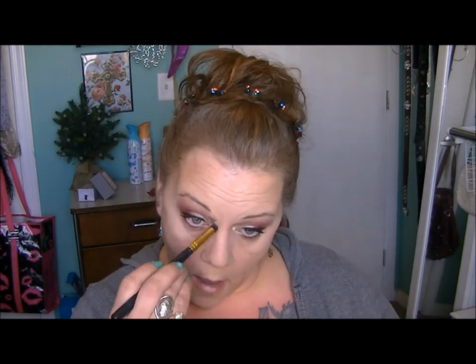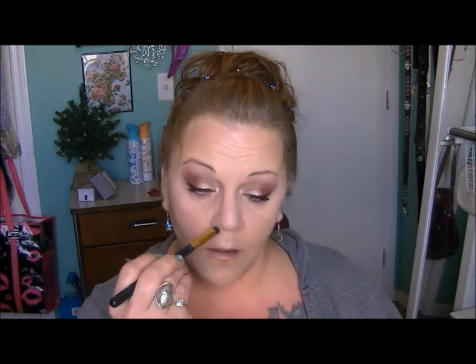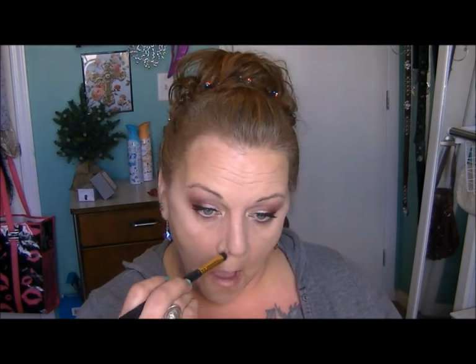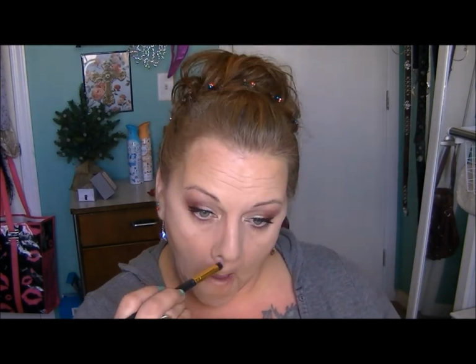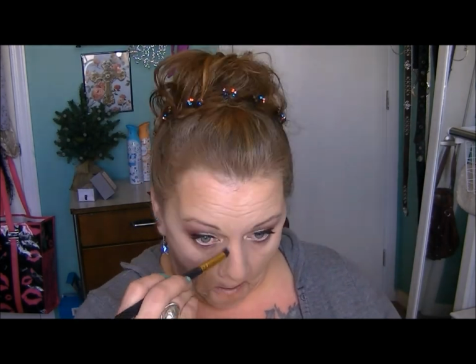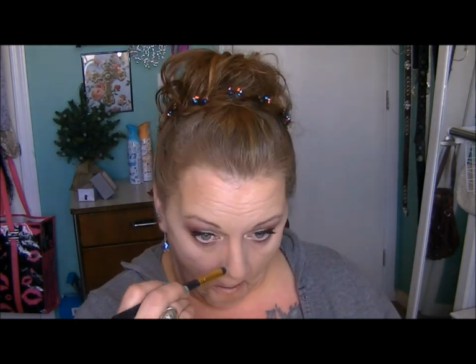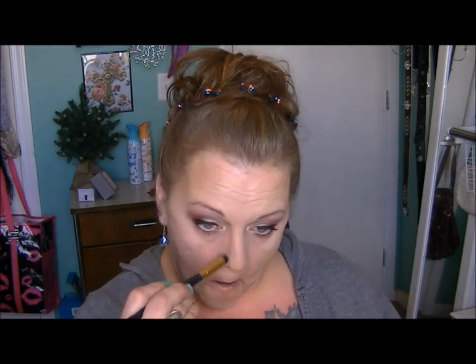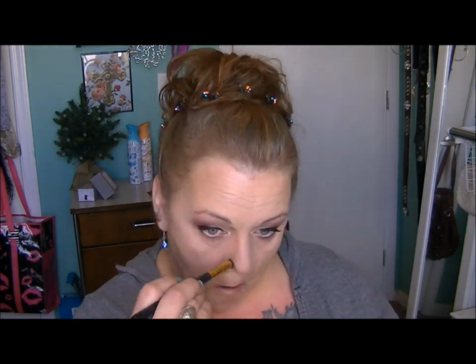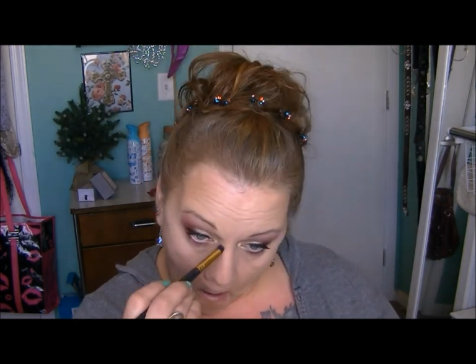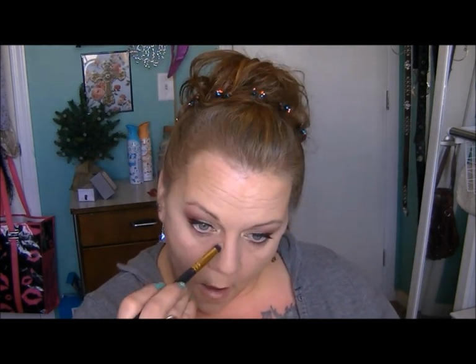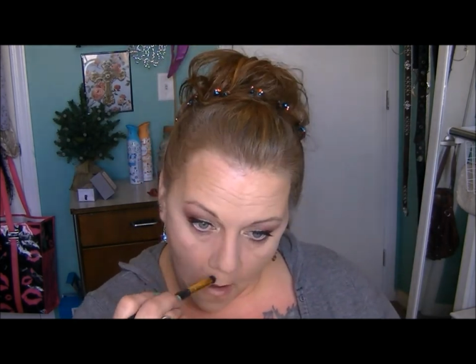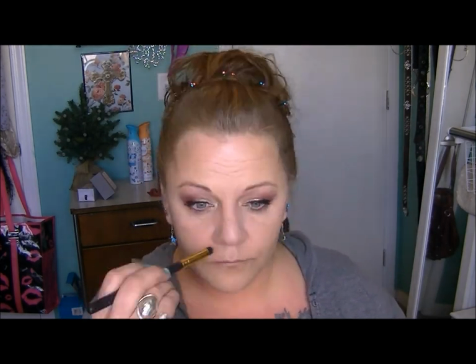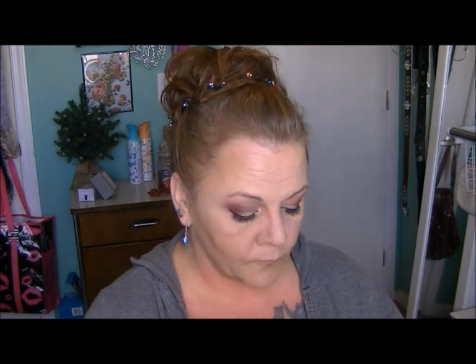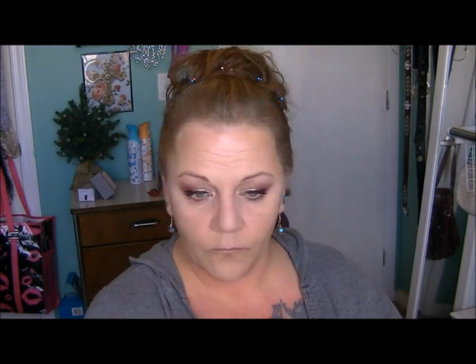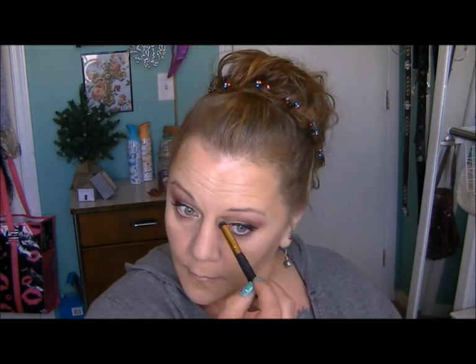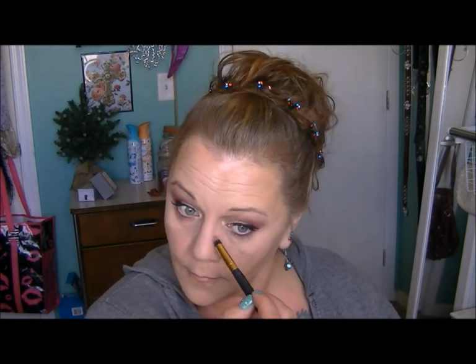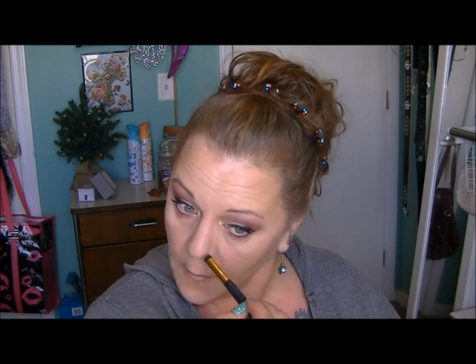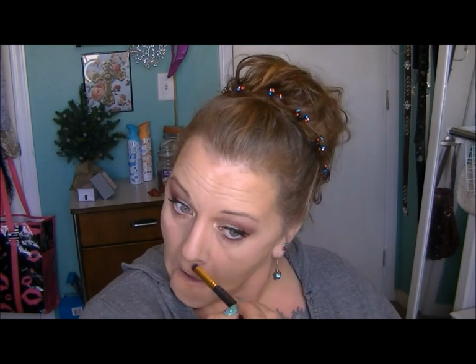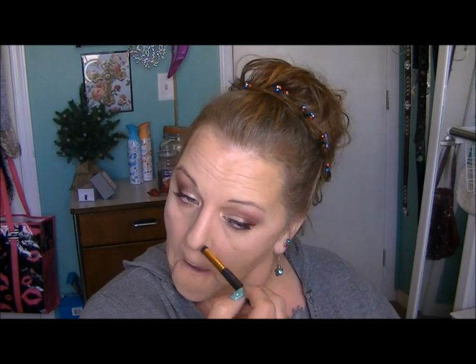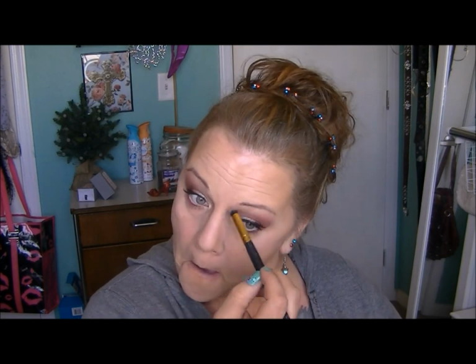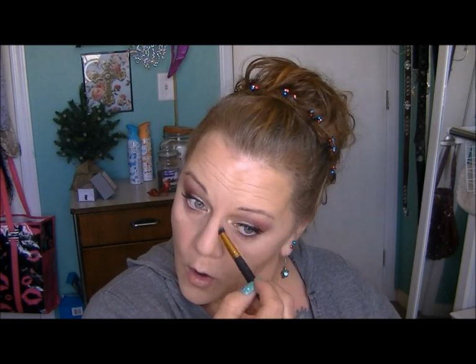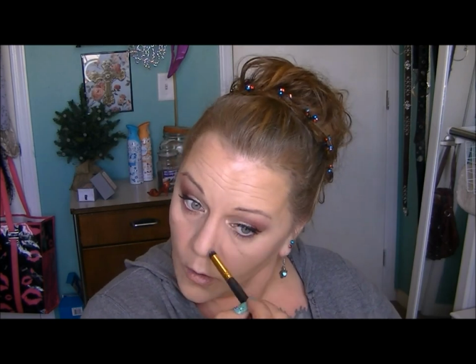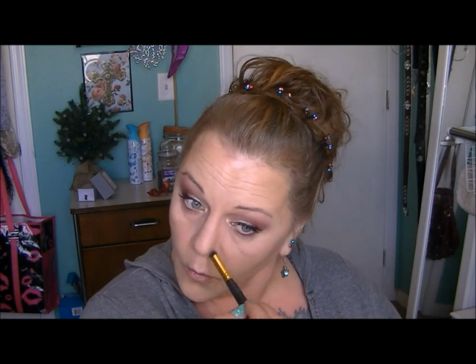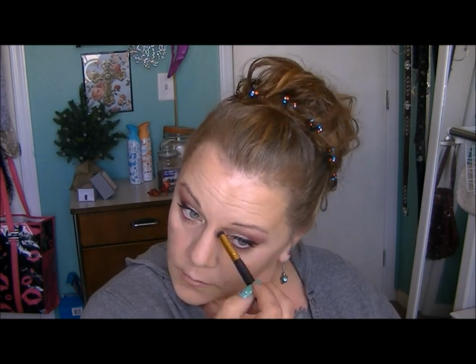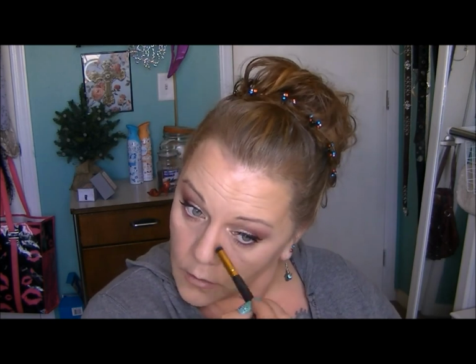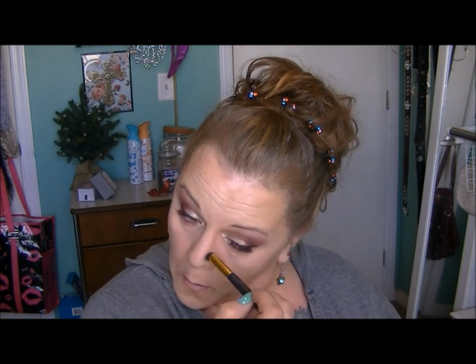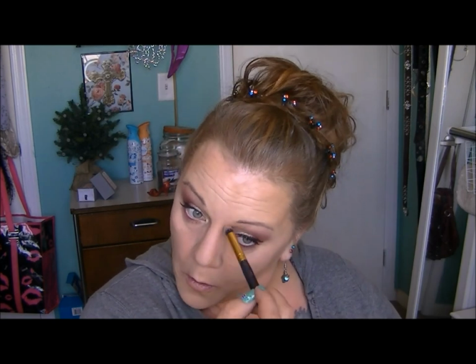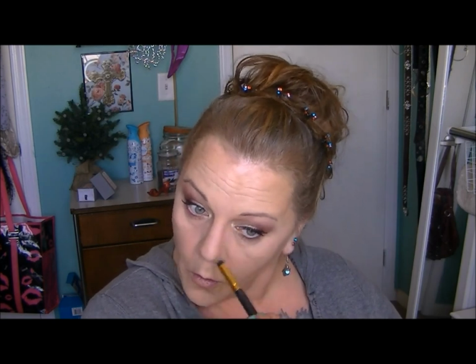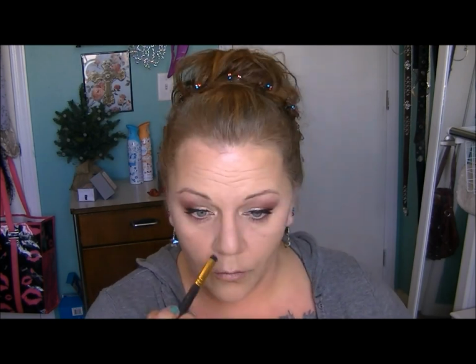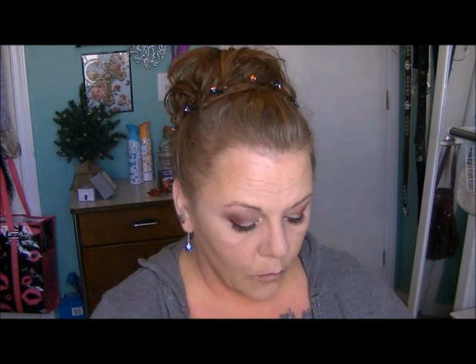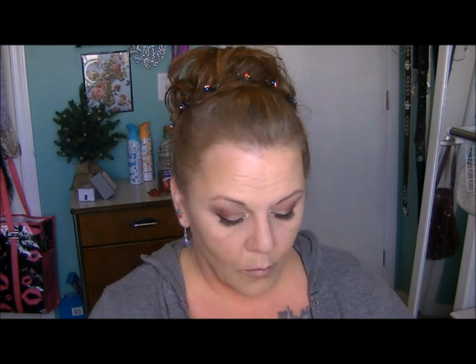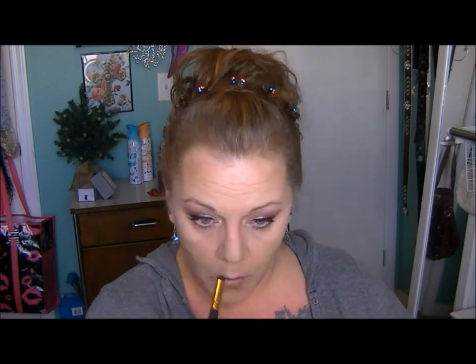I'm contouring my nose a little bit, and I'm using one of the RC Cosmetics eye brushes — that gold-tipped one I was just telling you about.